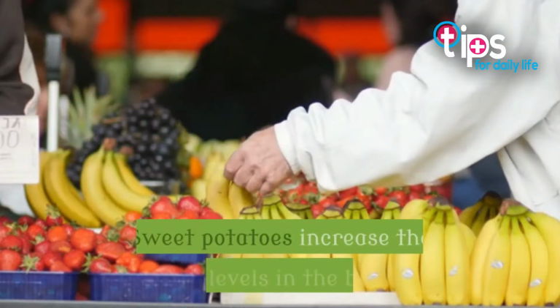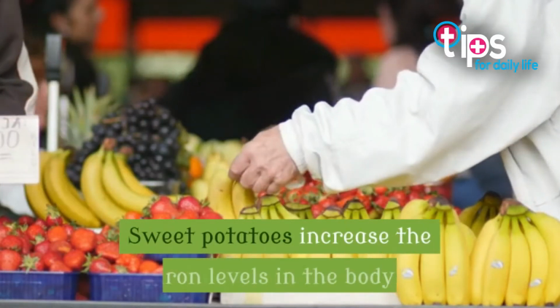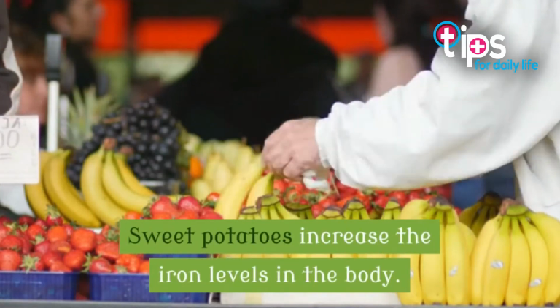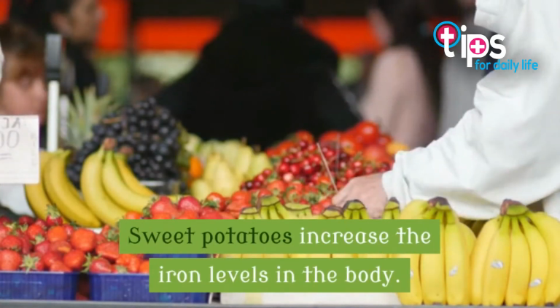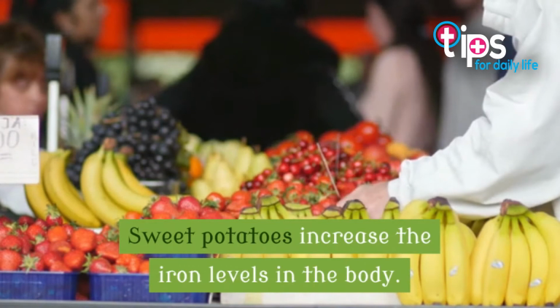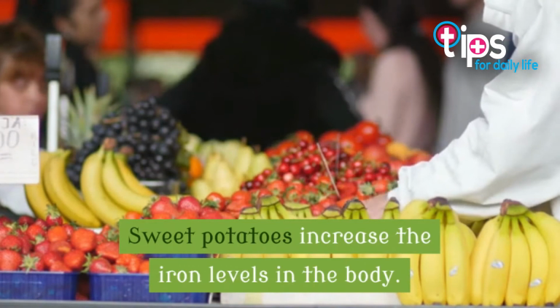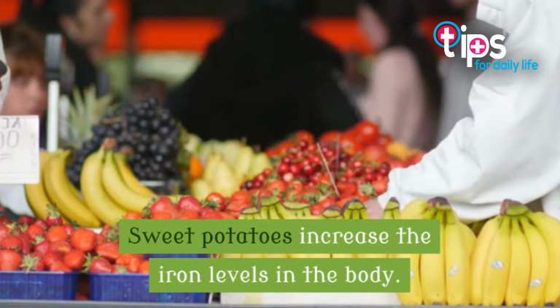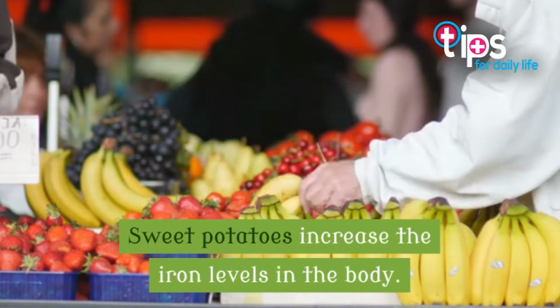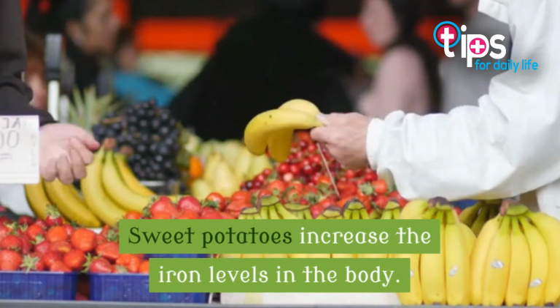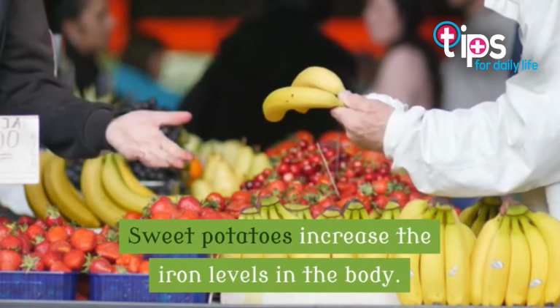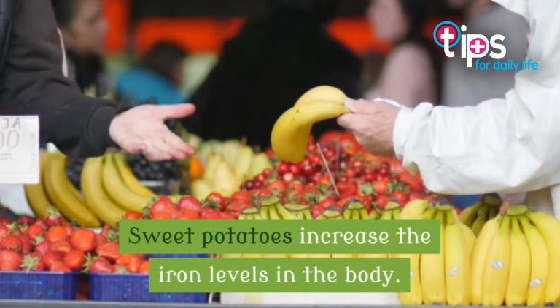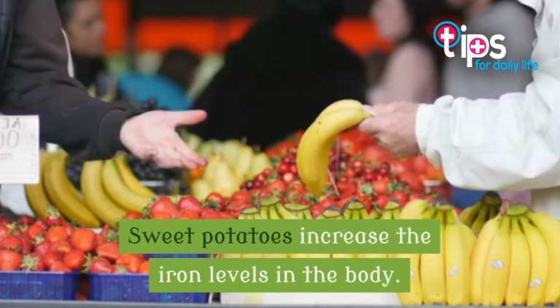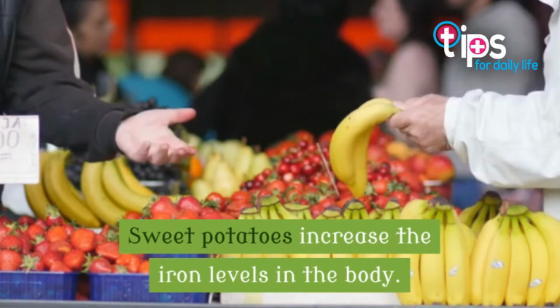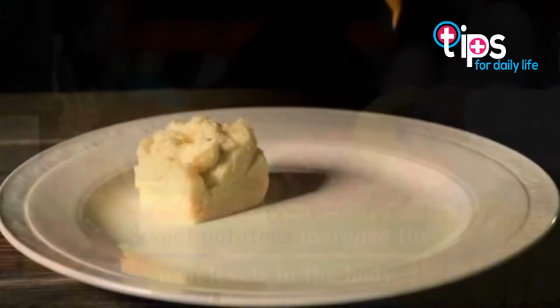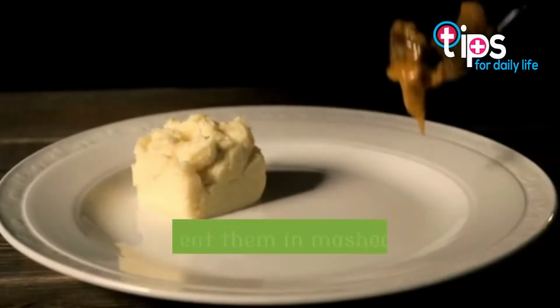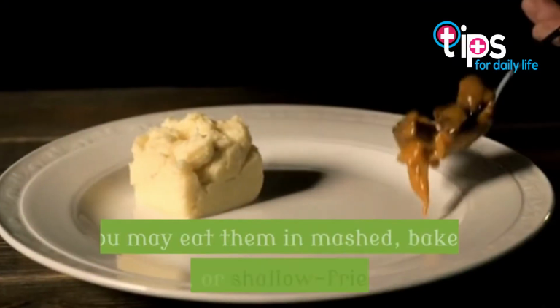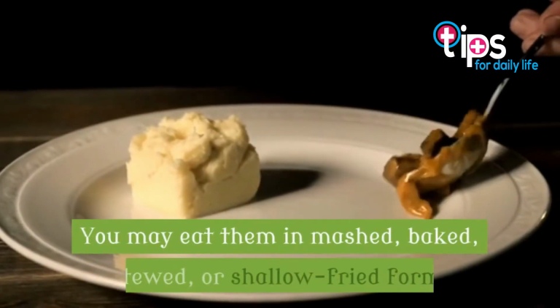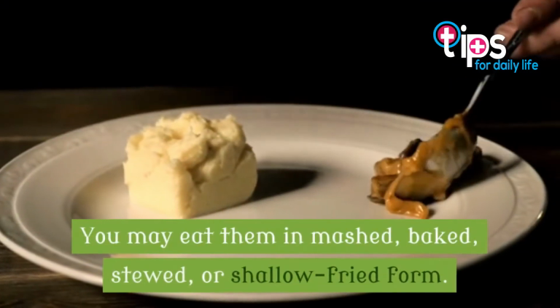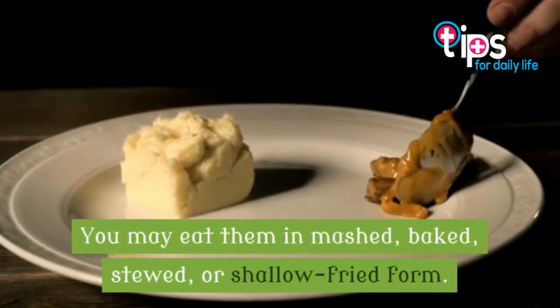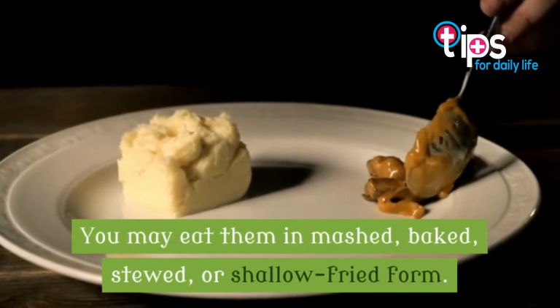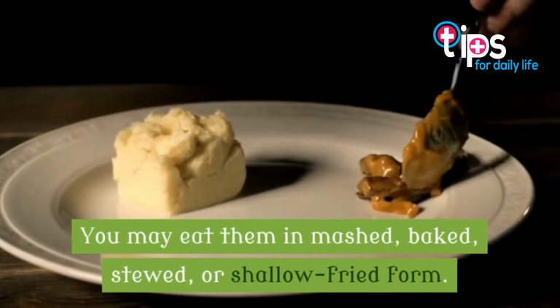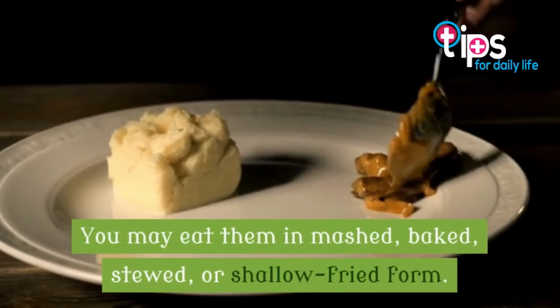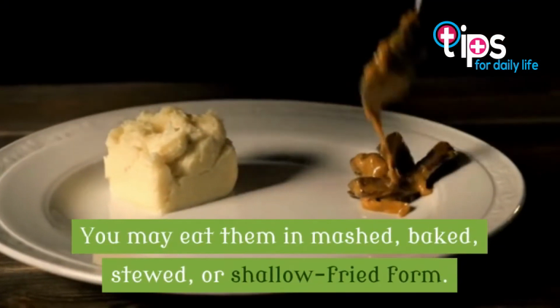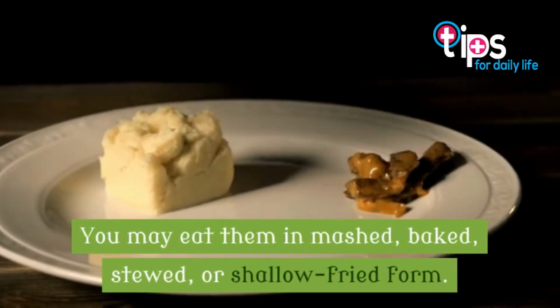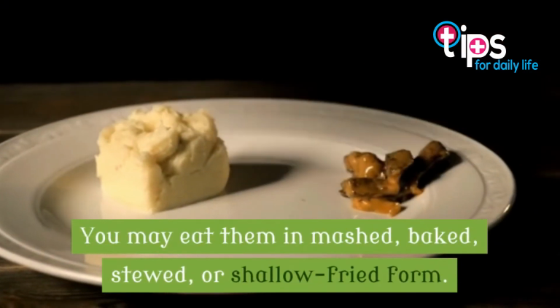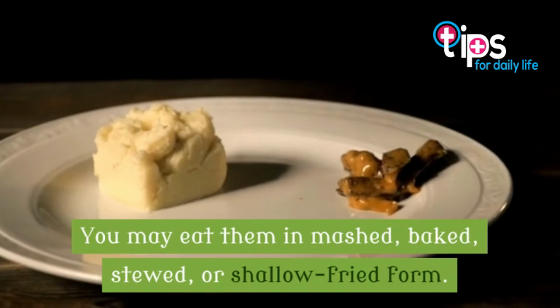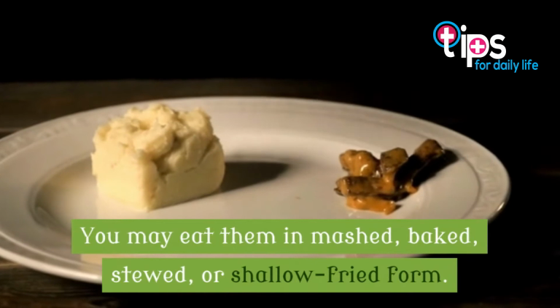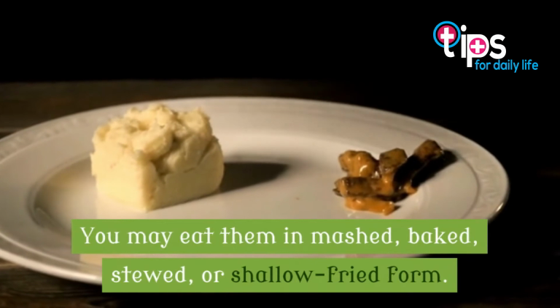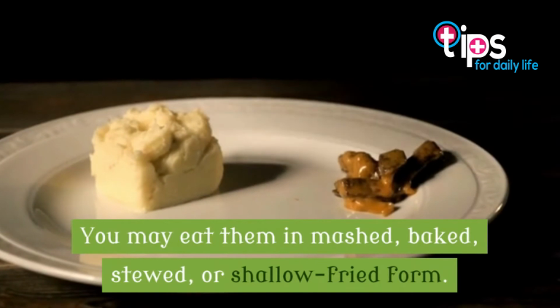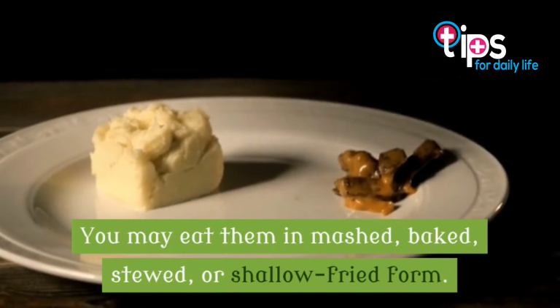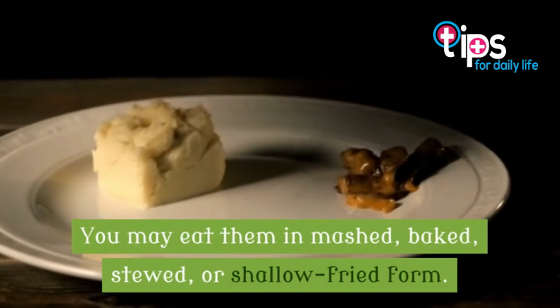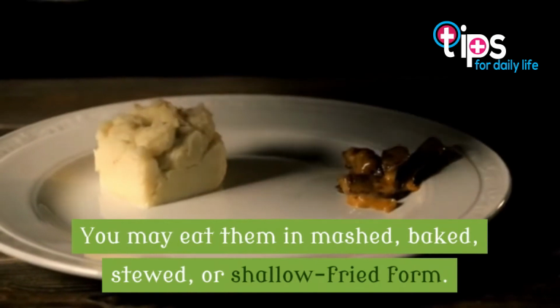Sweet potatoes increase the iron levels in the body. You may eat them in mashed, baked, stewed, or shallow fried form.